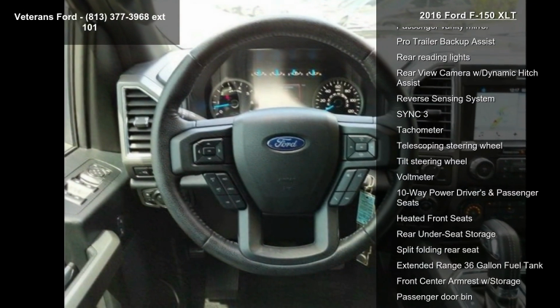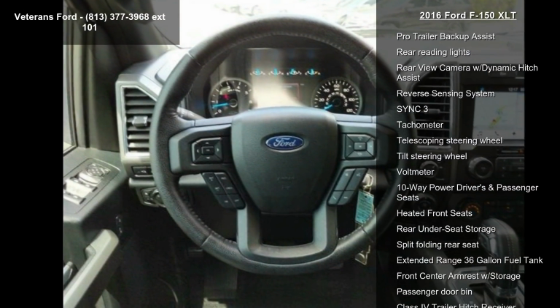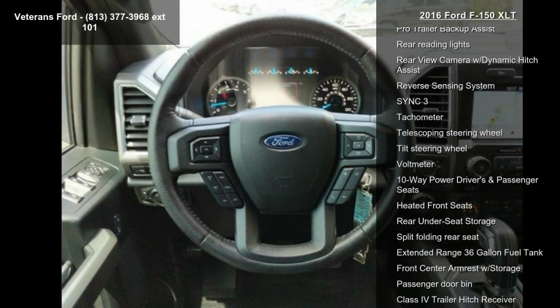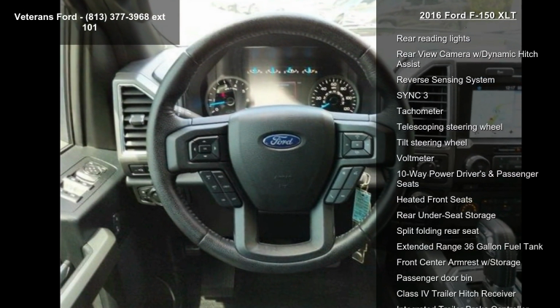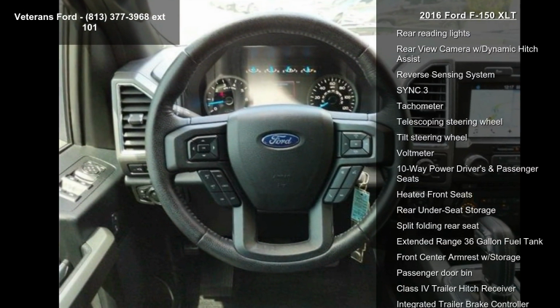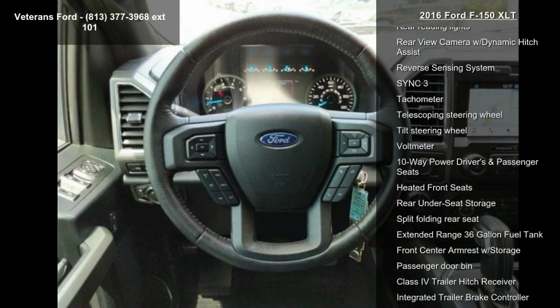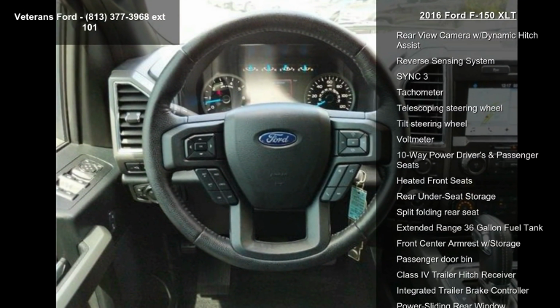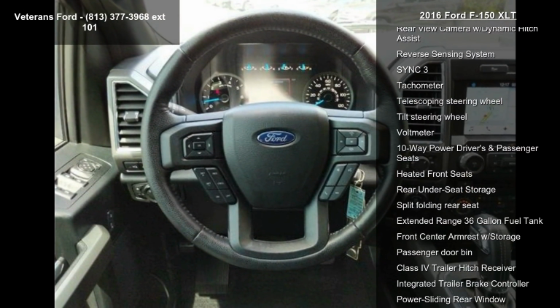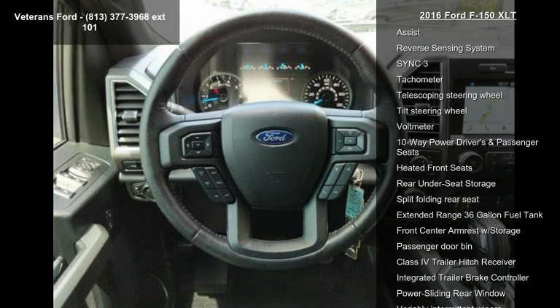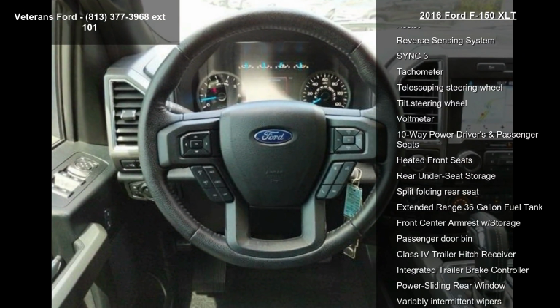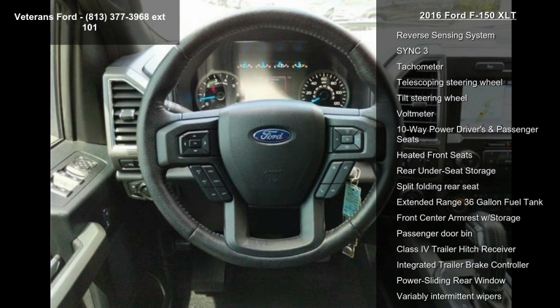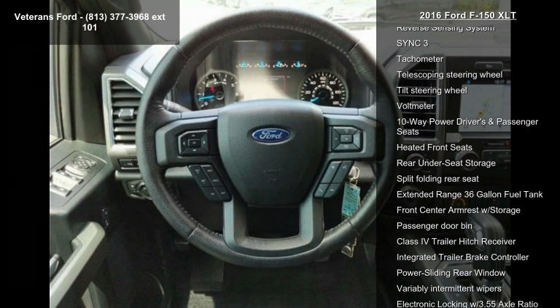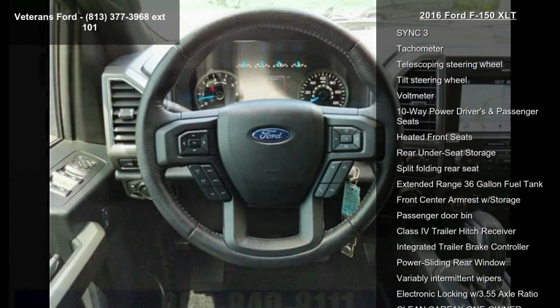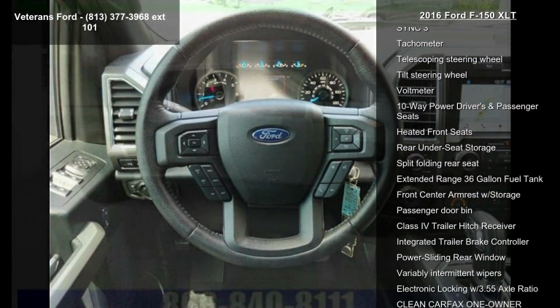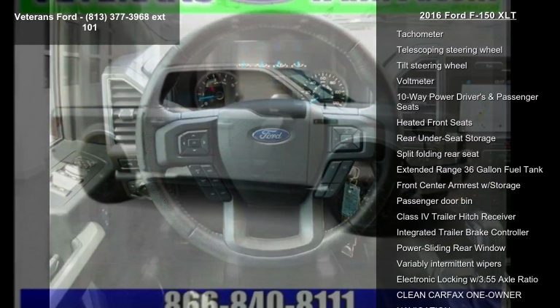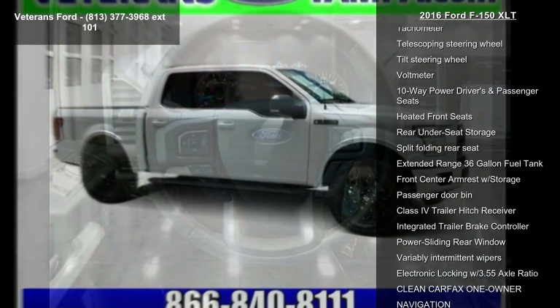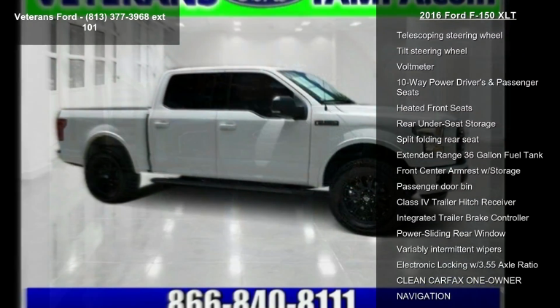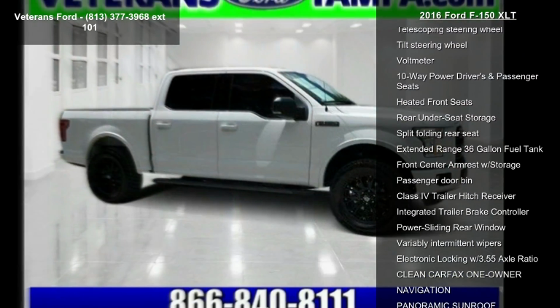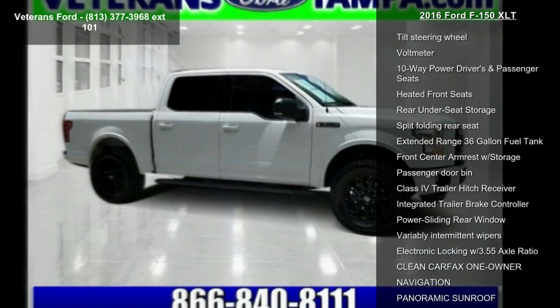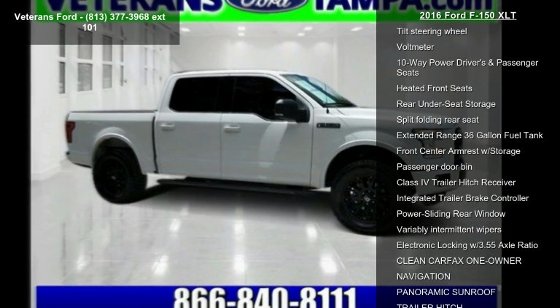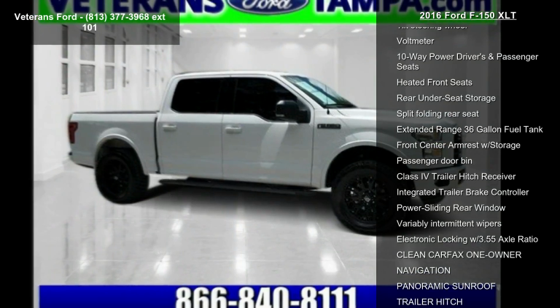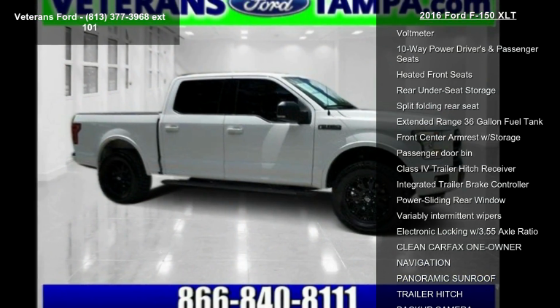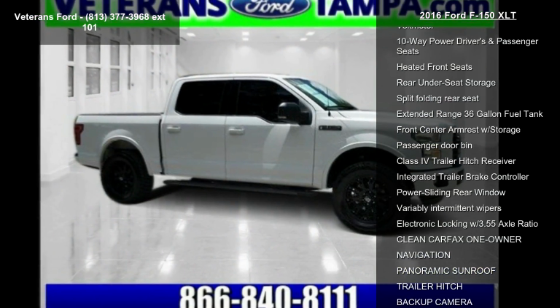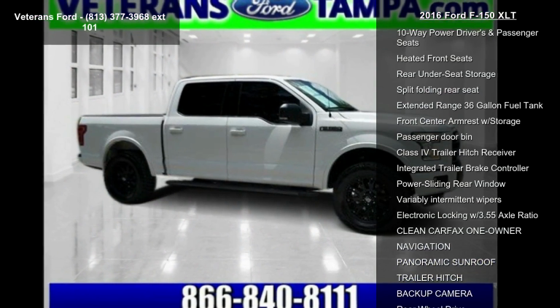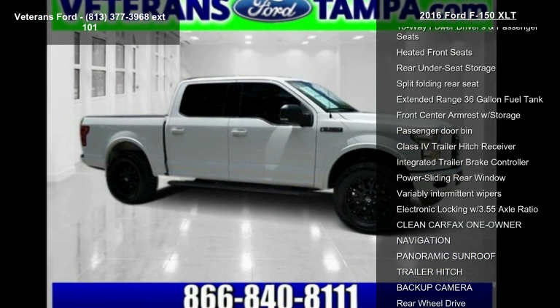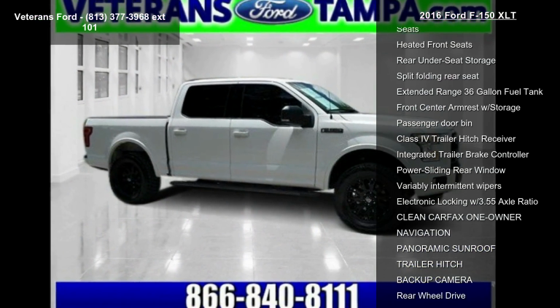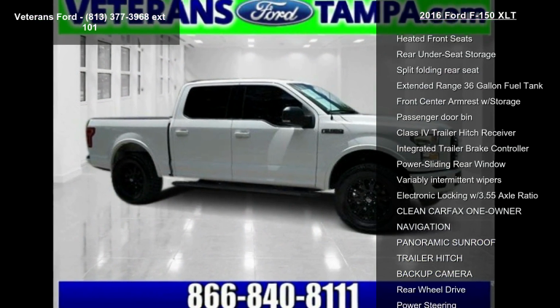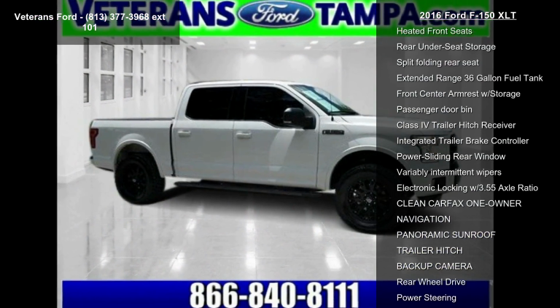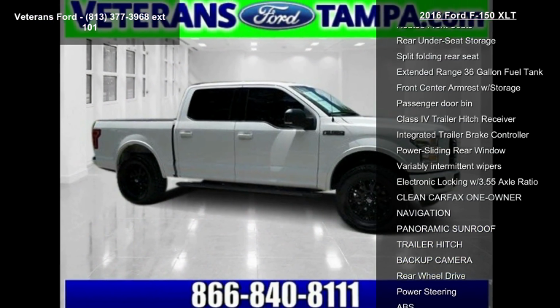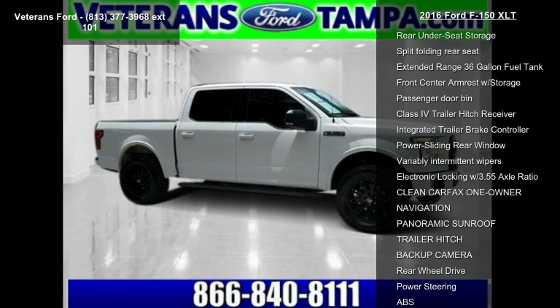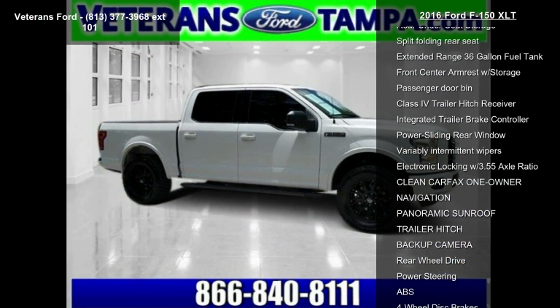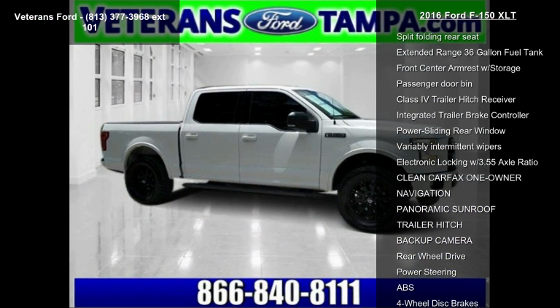This car won't be available much longer. Call now to schedule a test drive at our dealership.